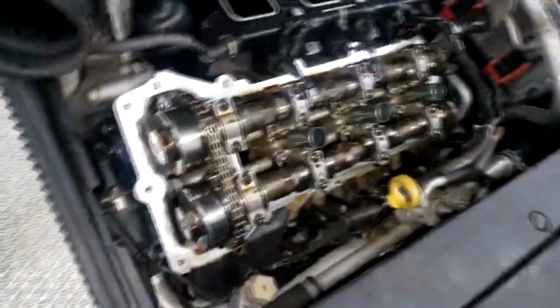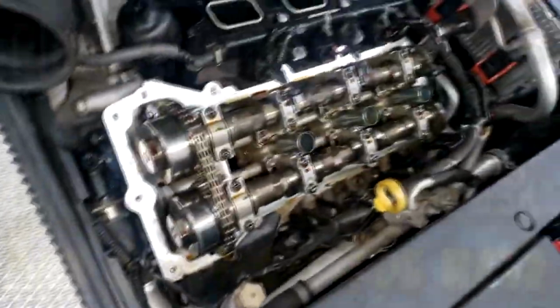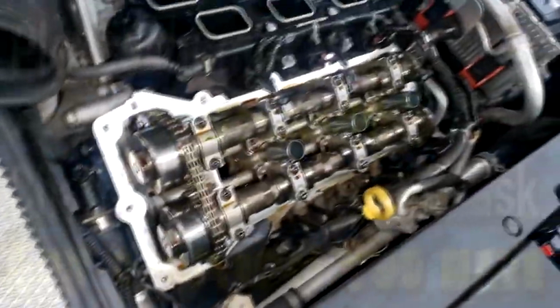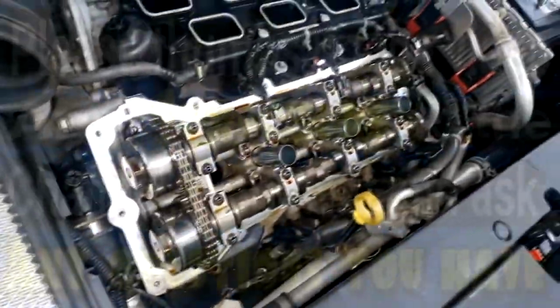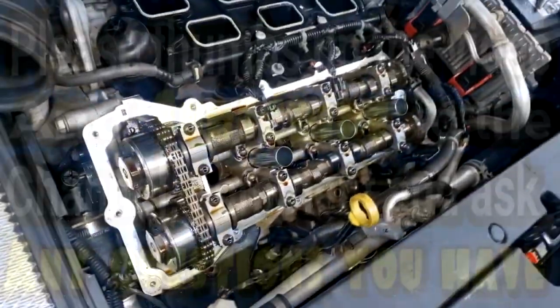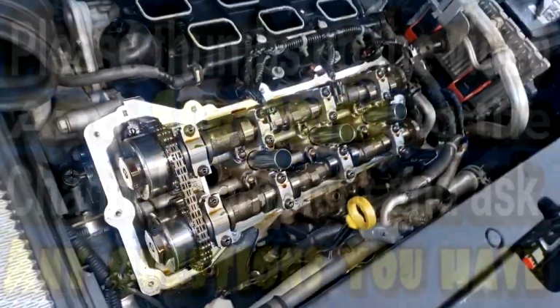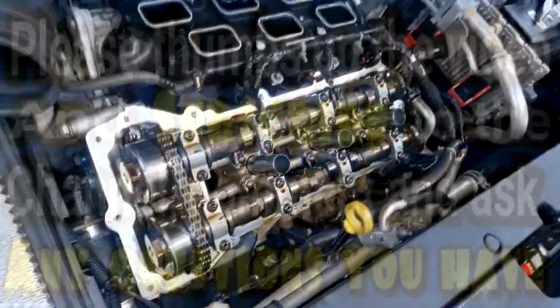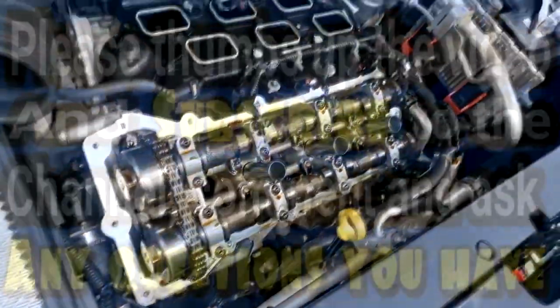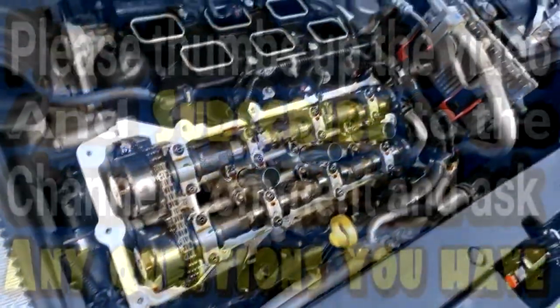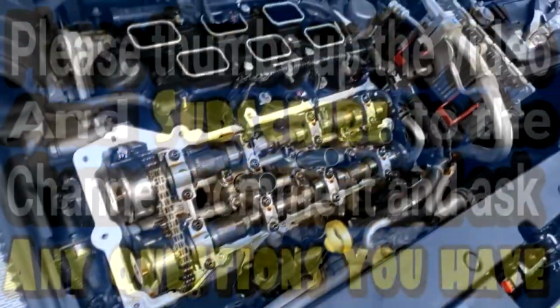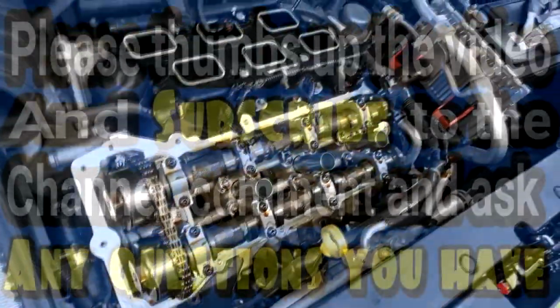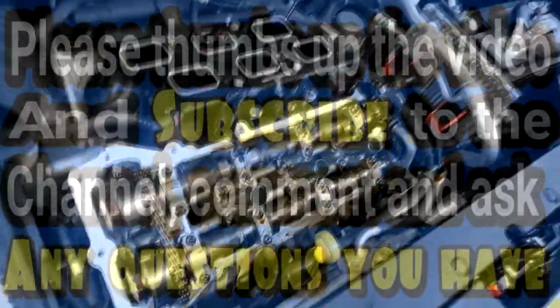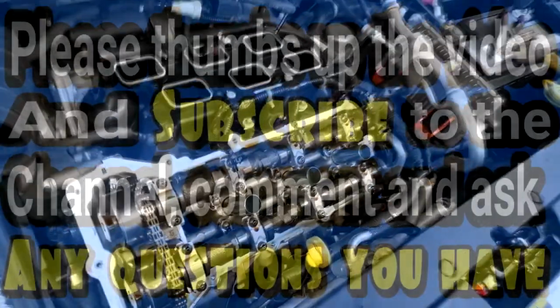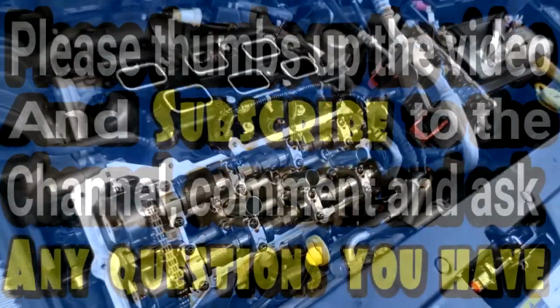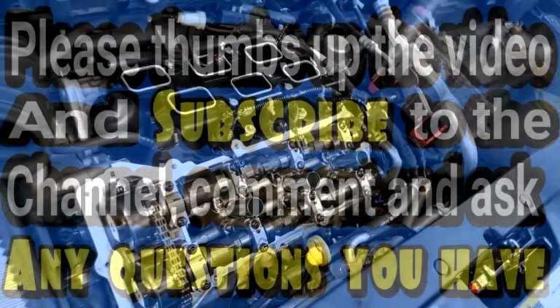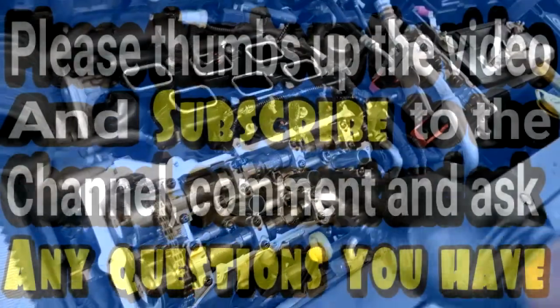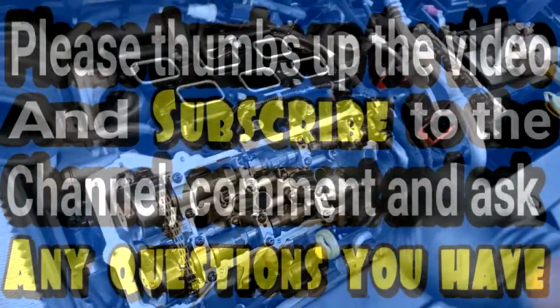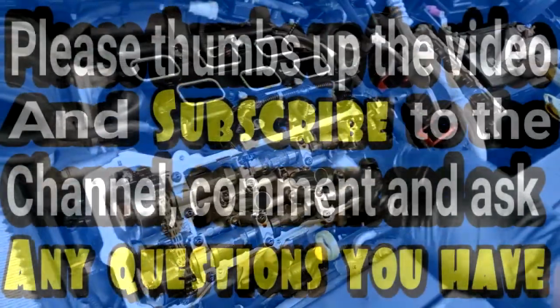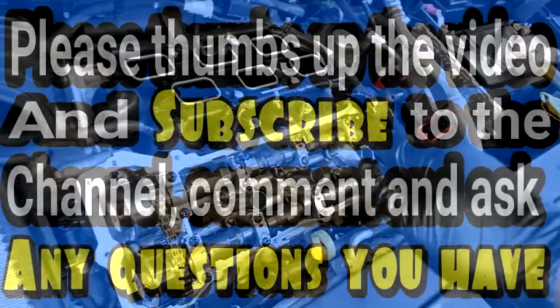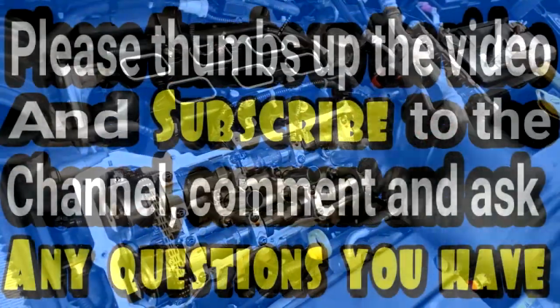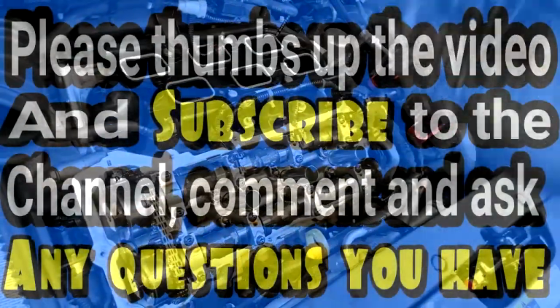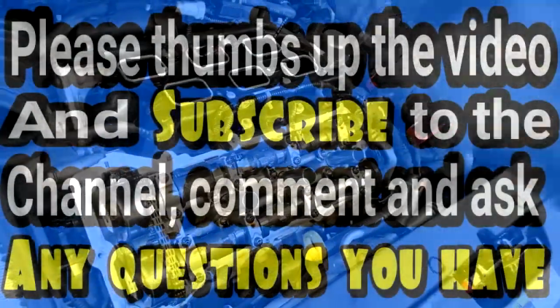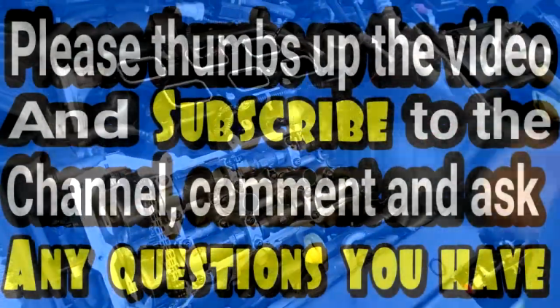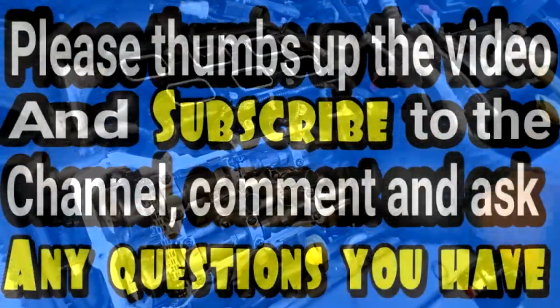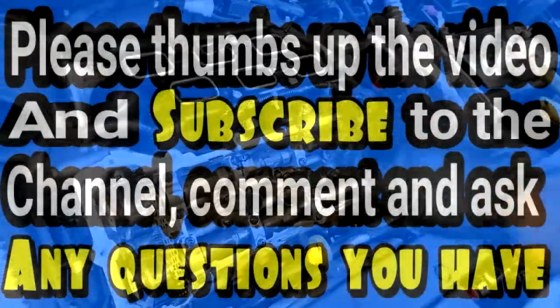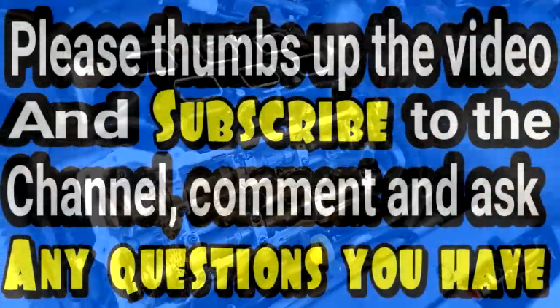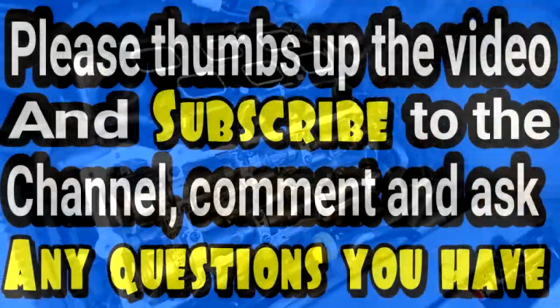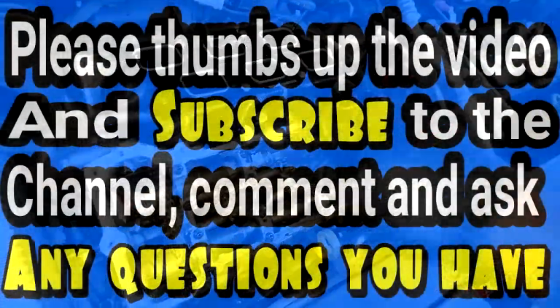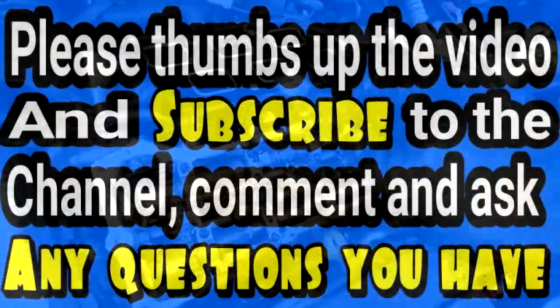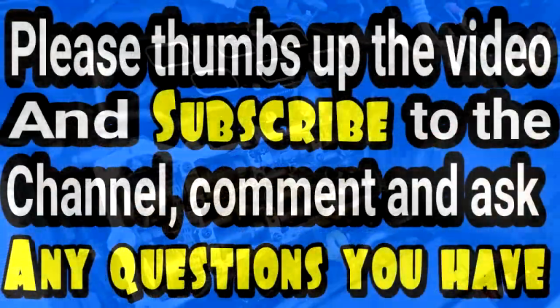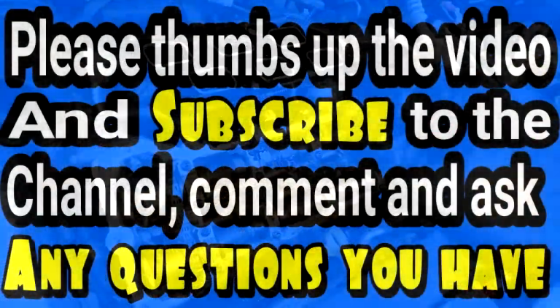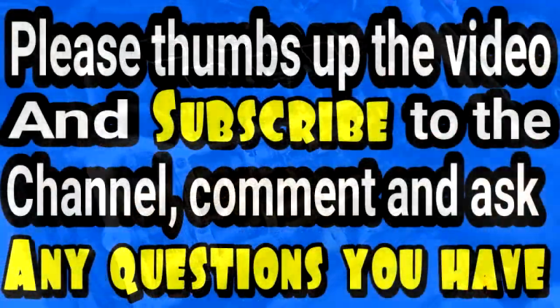That's all I have — thanks for watching. Comment, subscribe, and I'll see y'all in the next video.